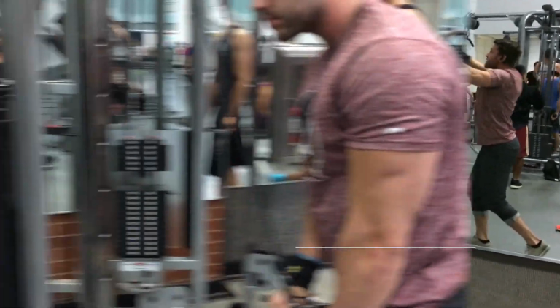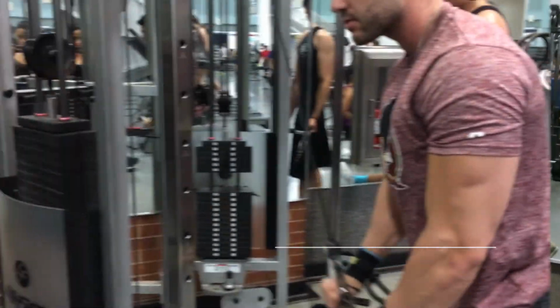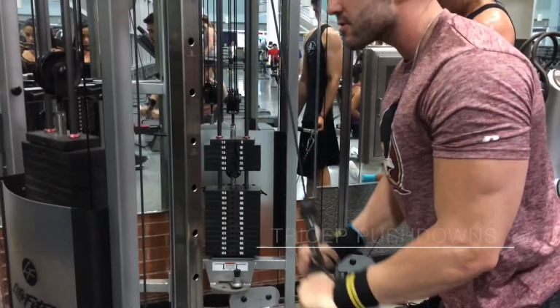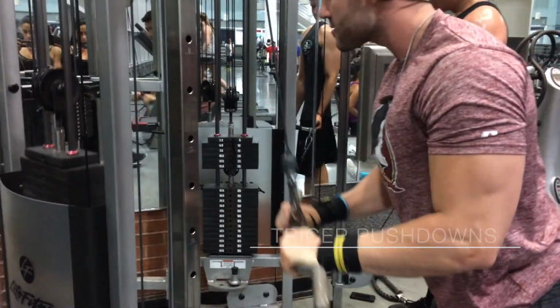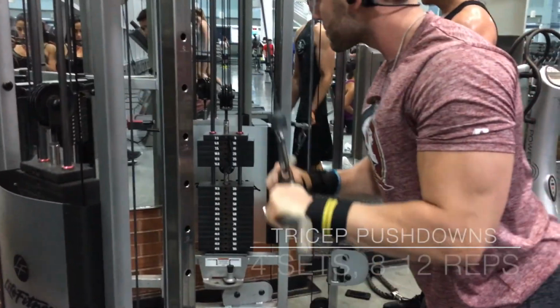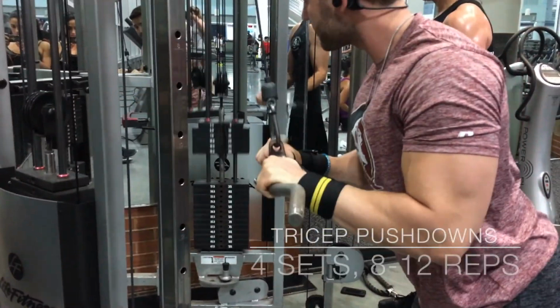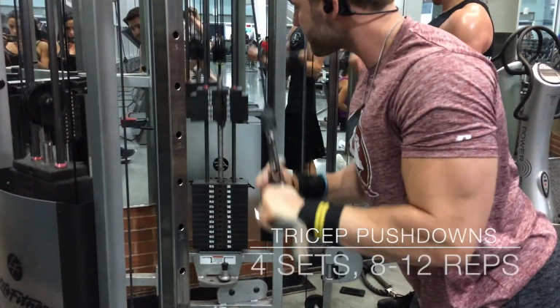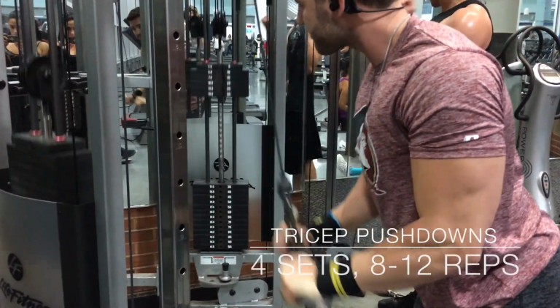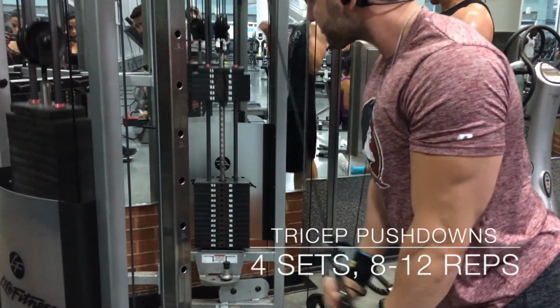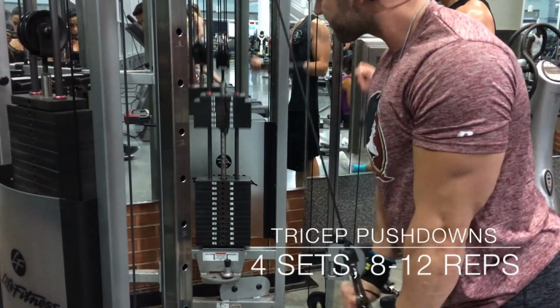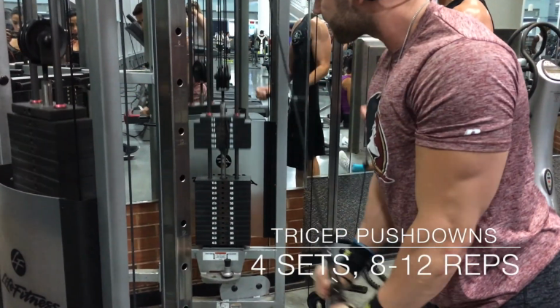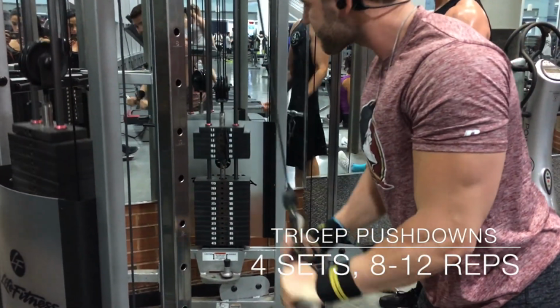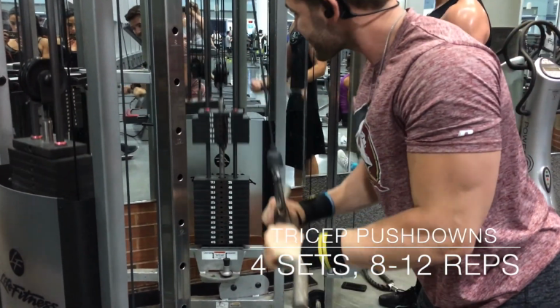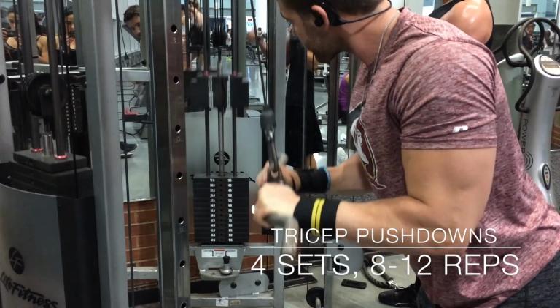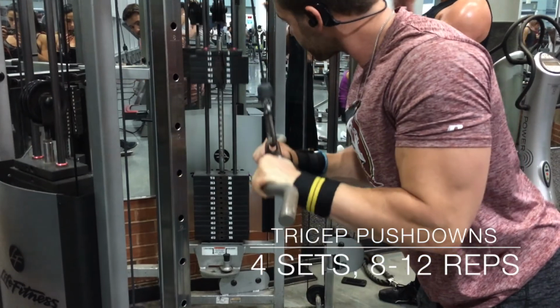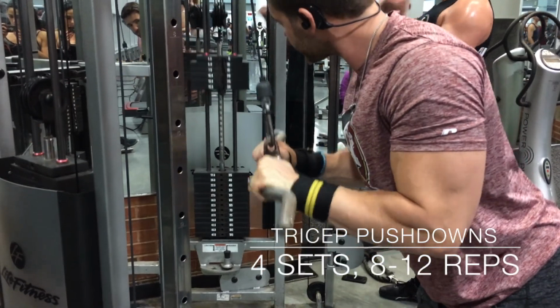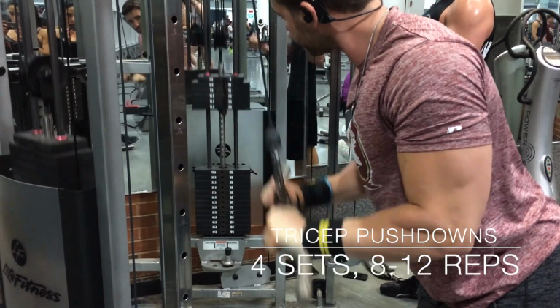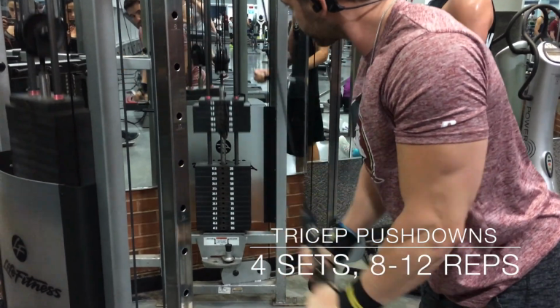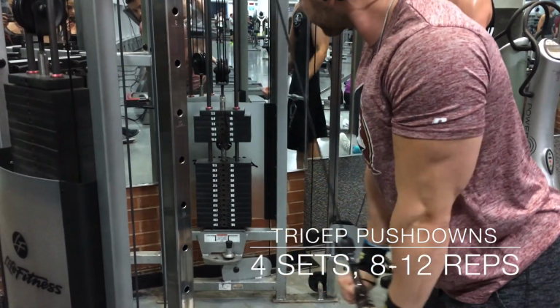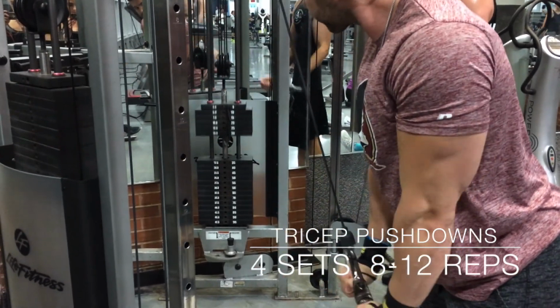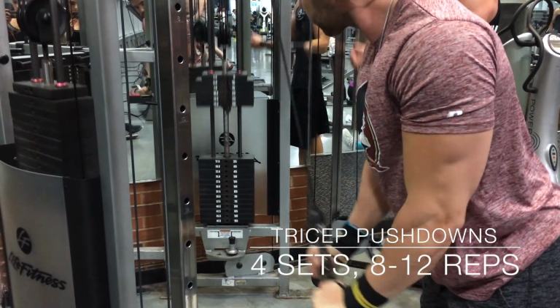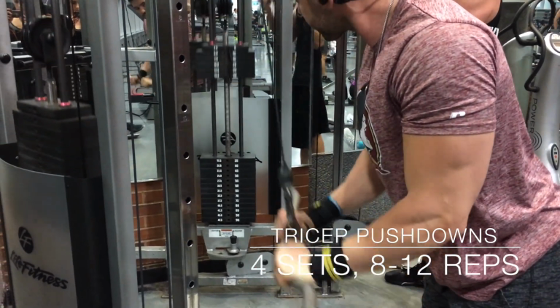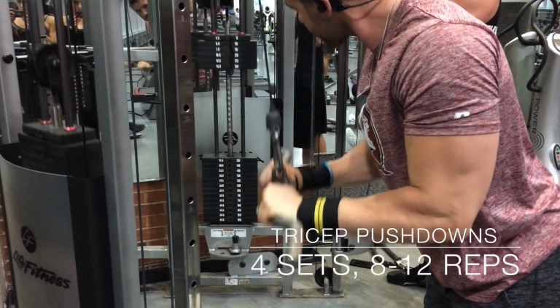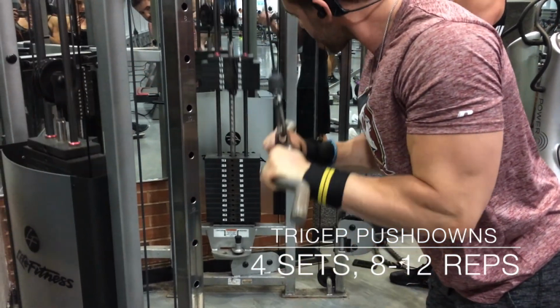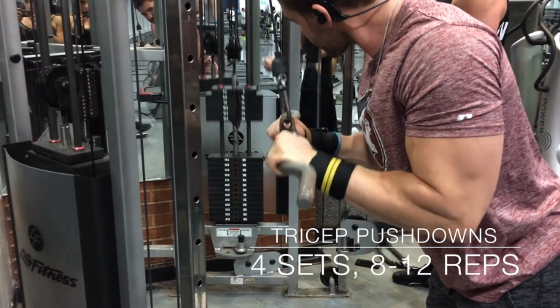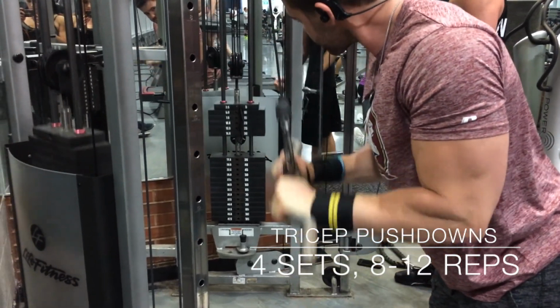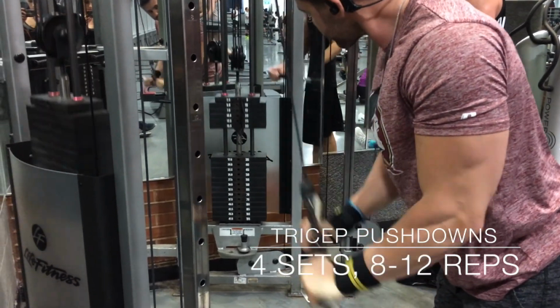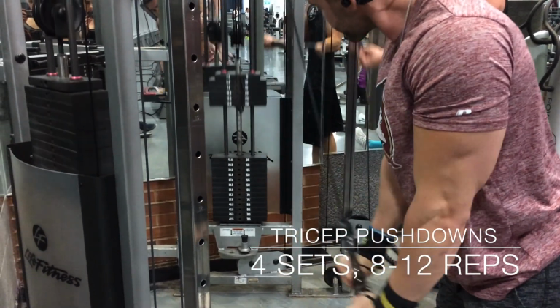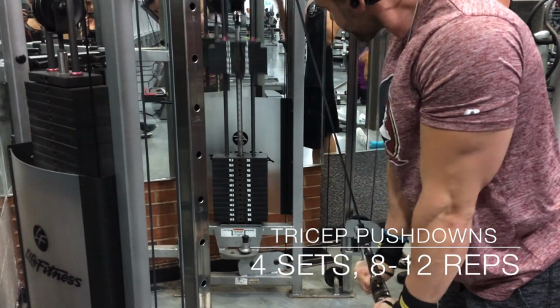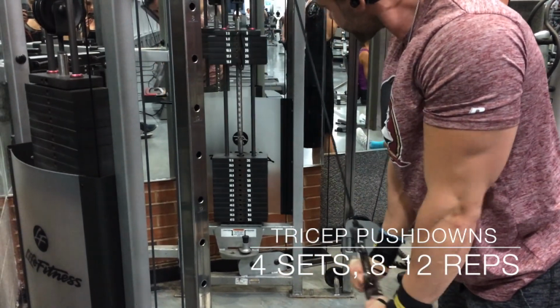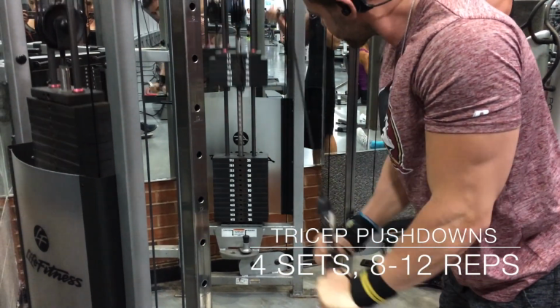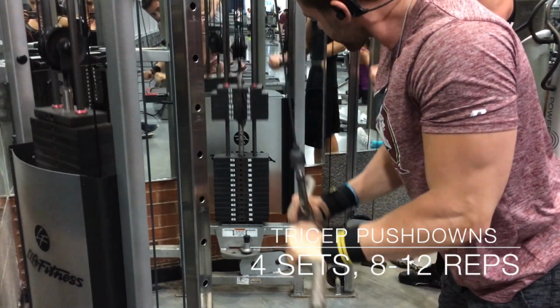And then we have the basic tricep push down right here. Squeeze at the bottom to get that nice contraction.